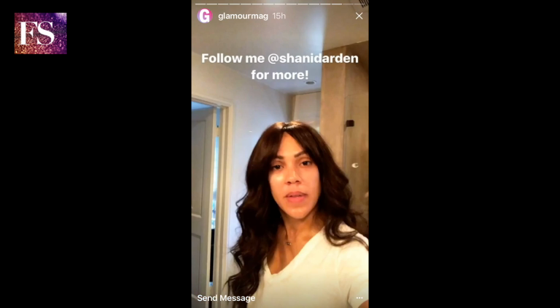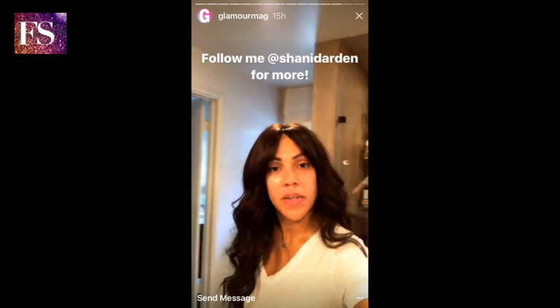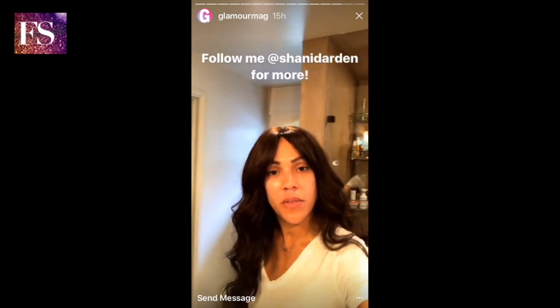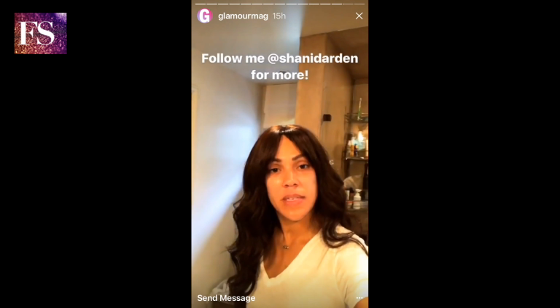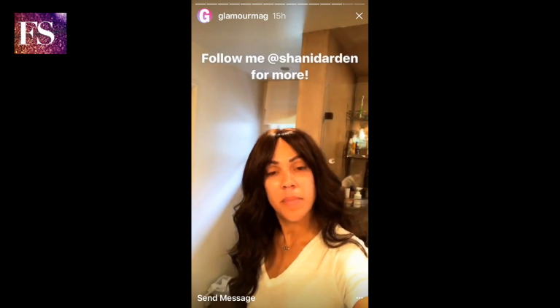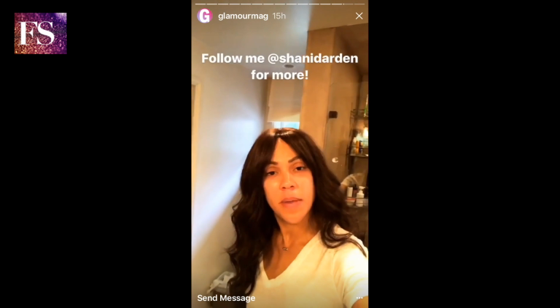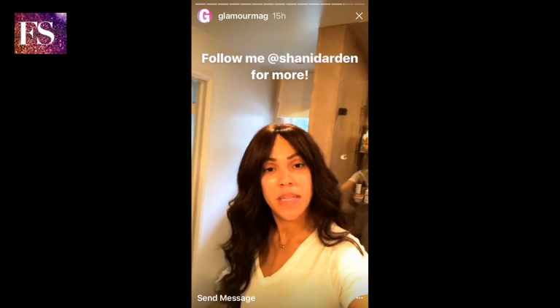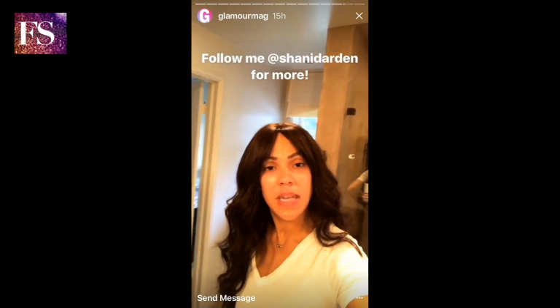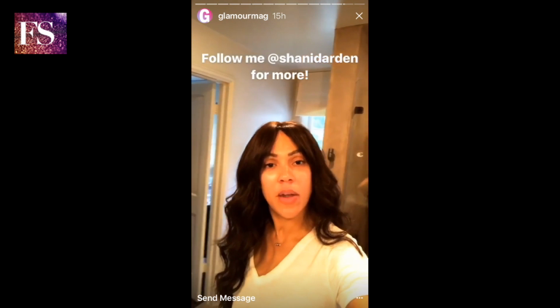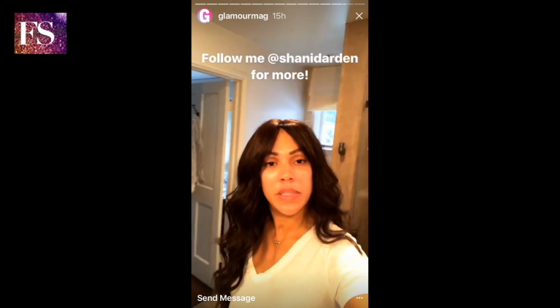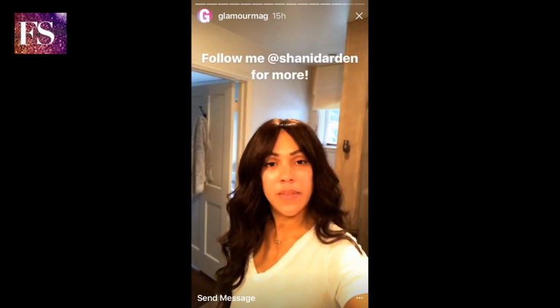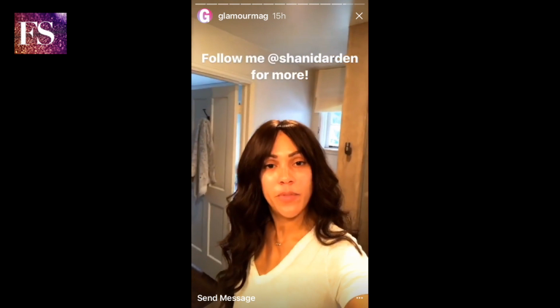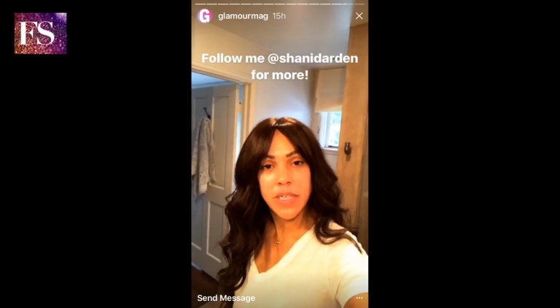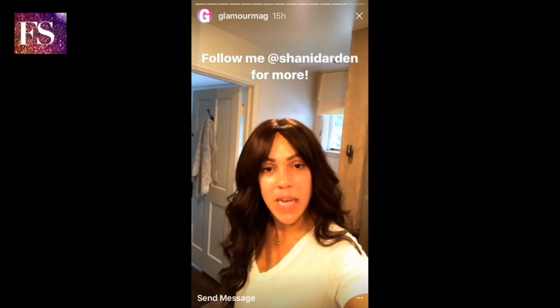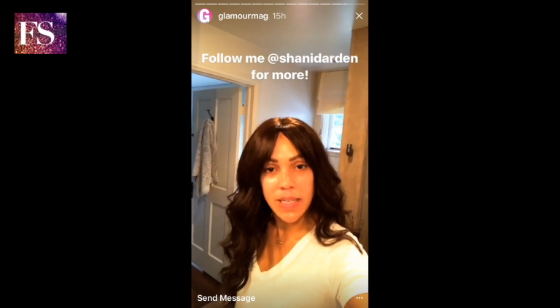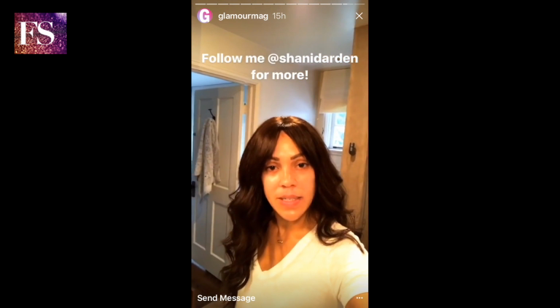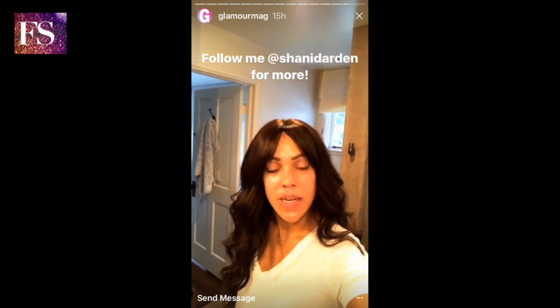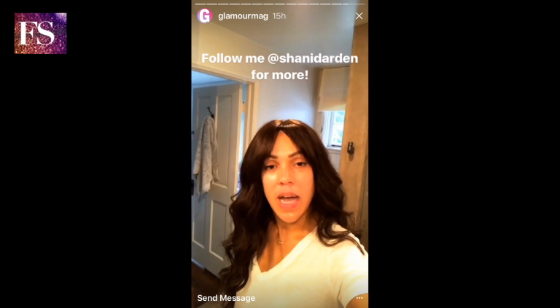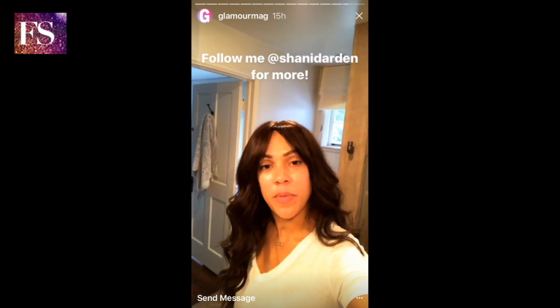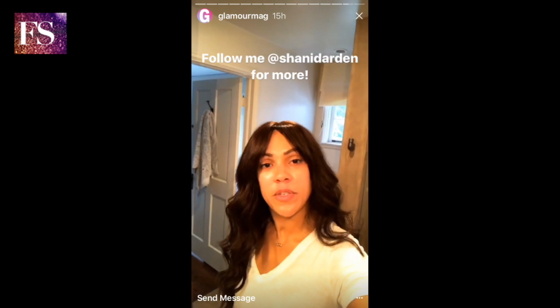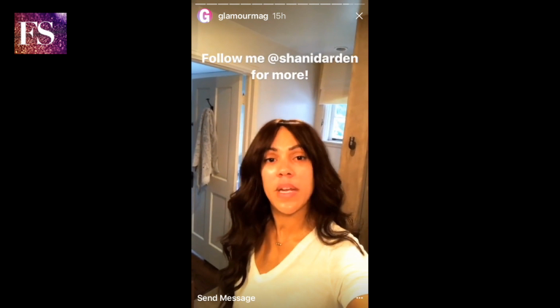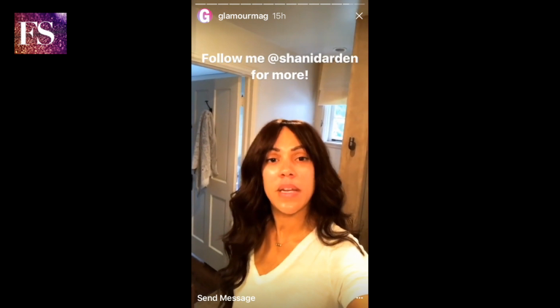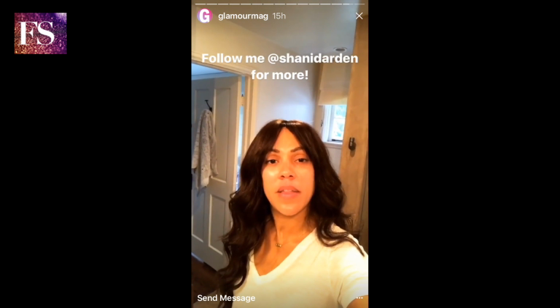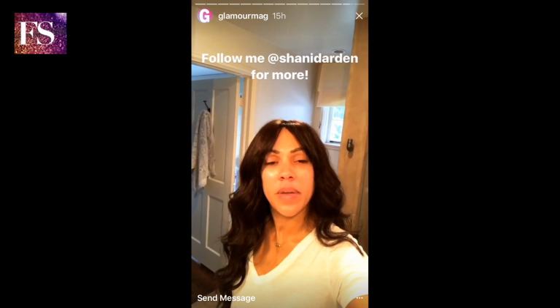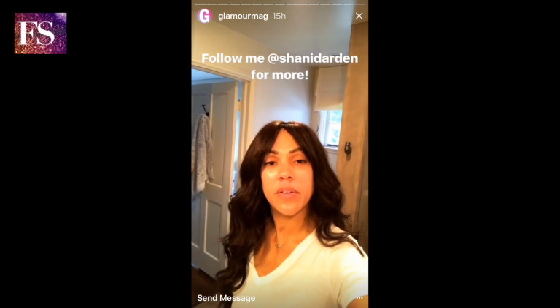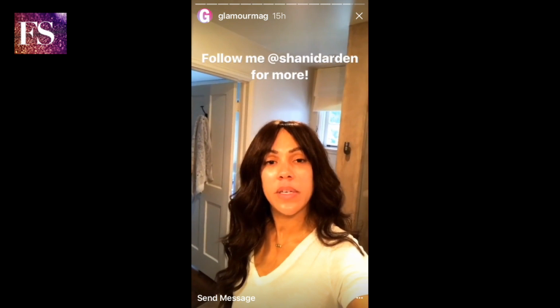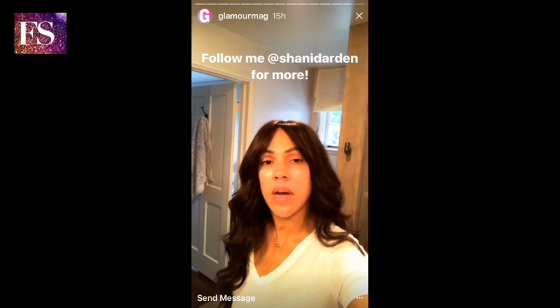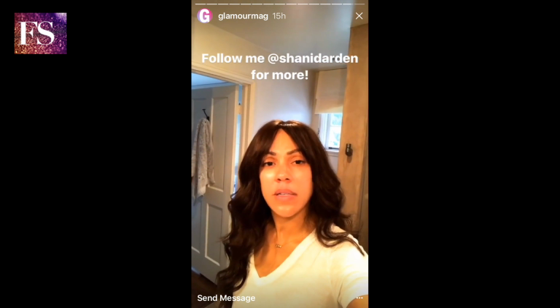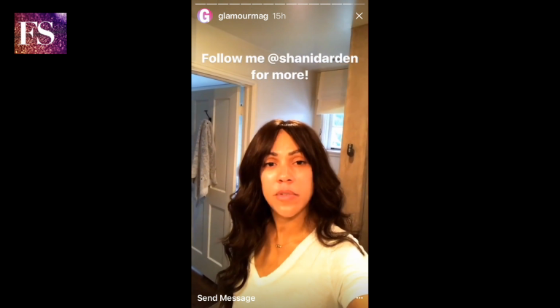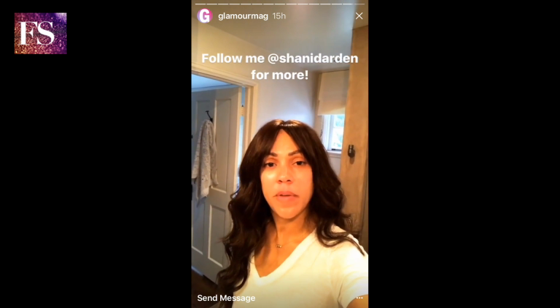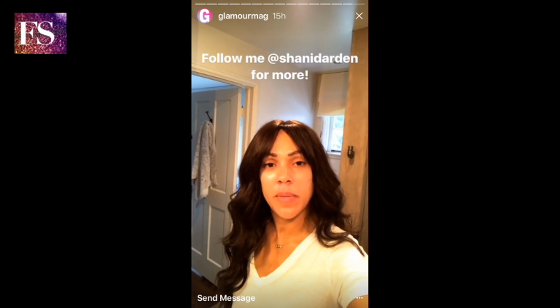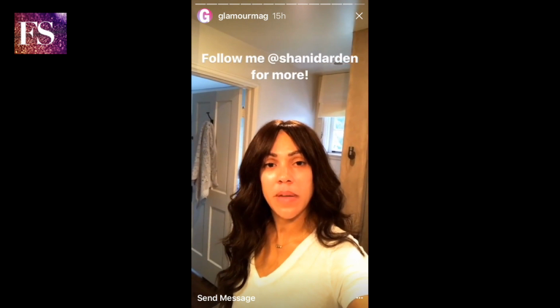So this sums up my skincare routine for tonight. I hope you enjoyed it — I thought my daughter did an awesome job filming it.